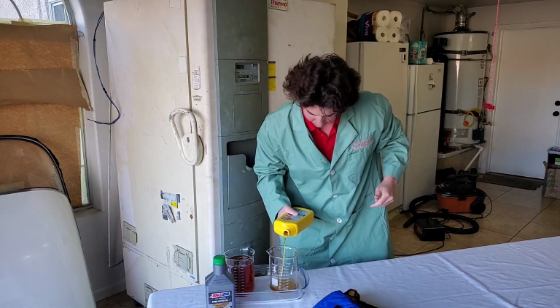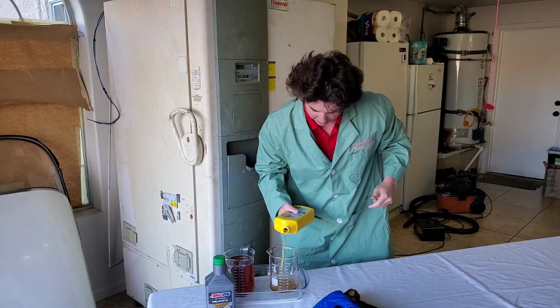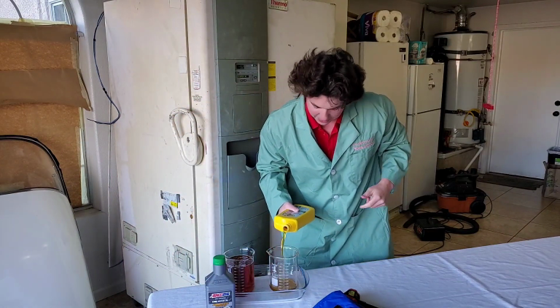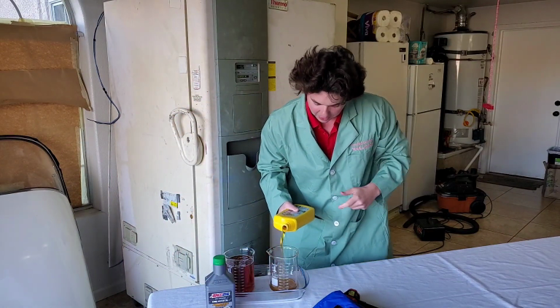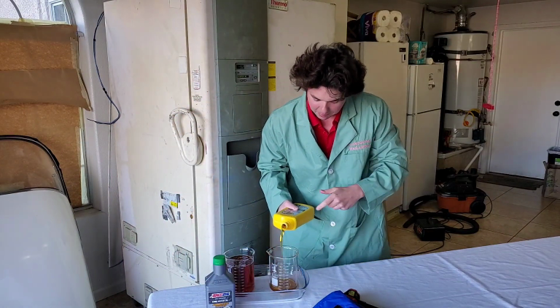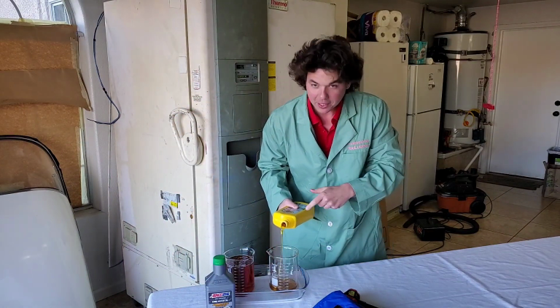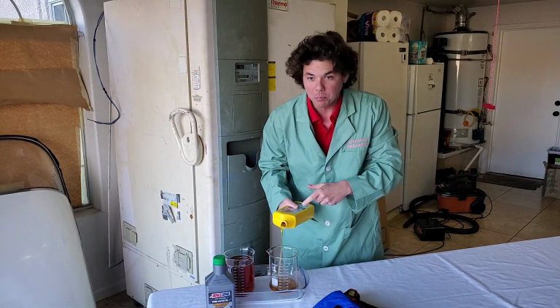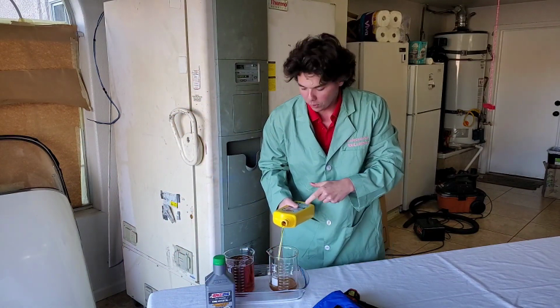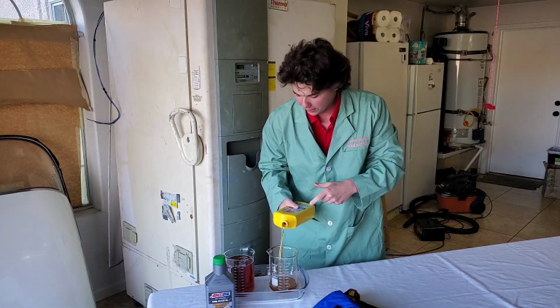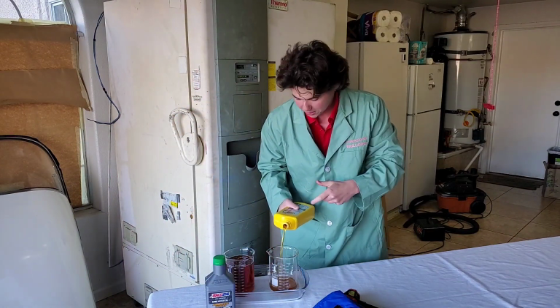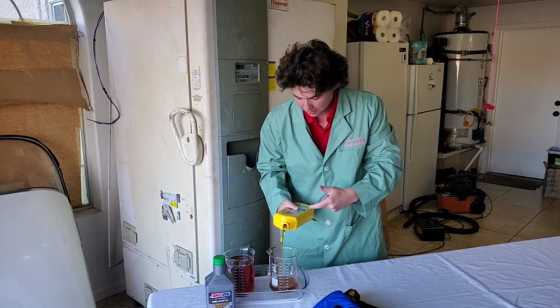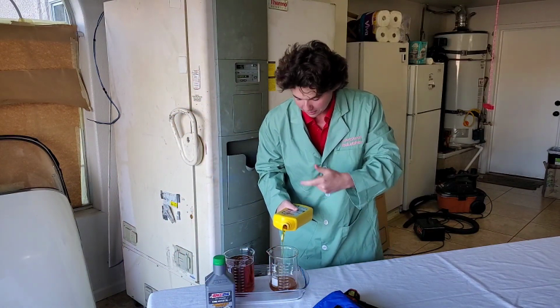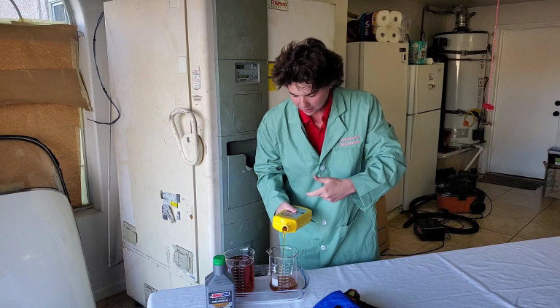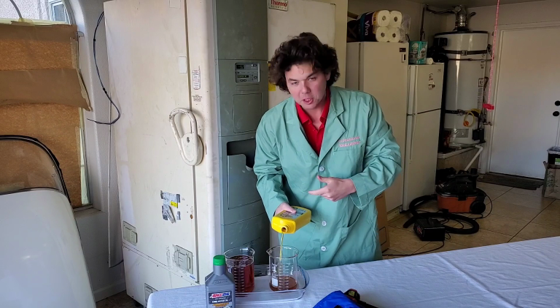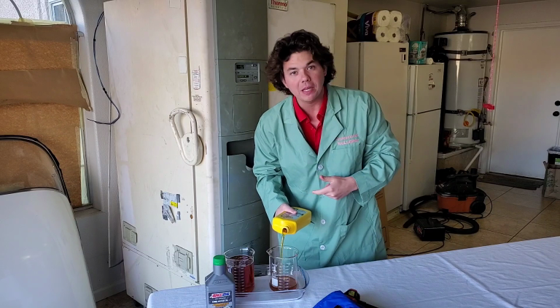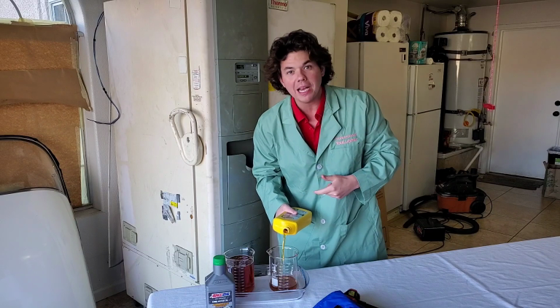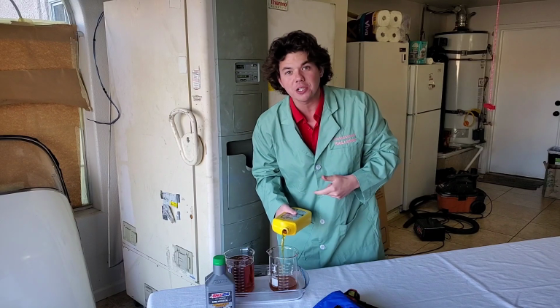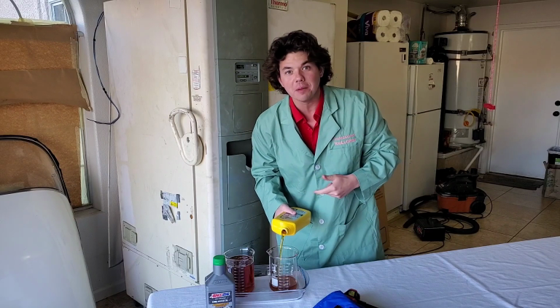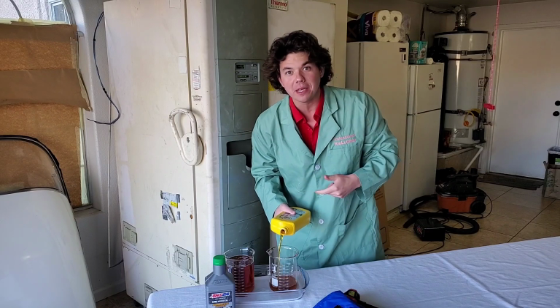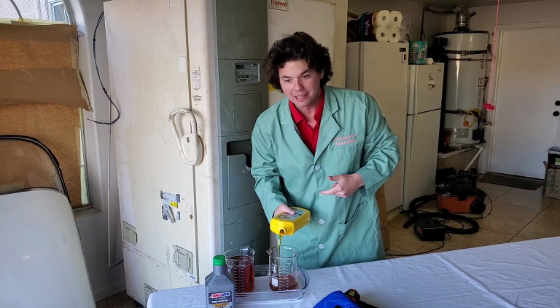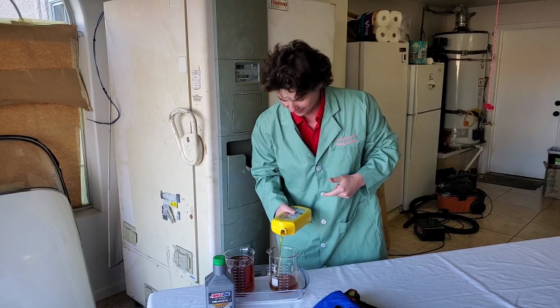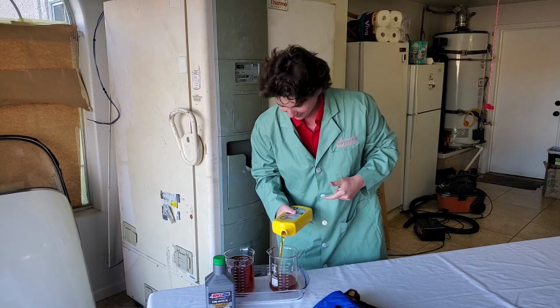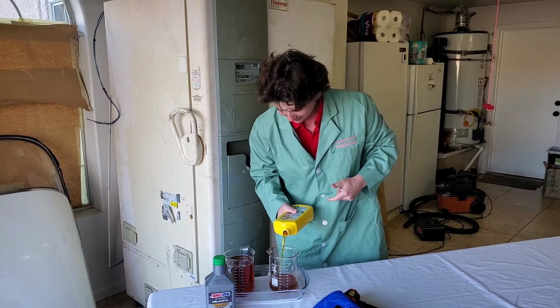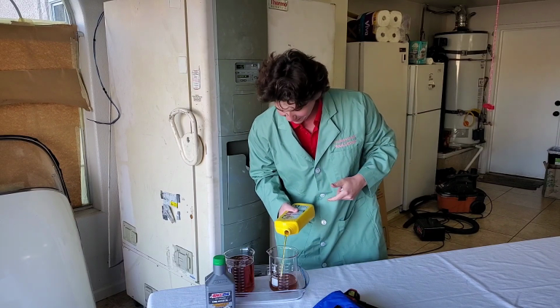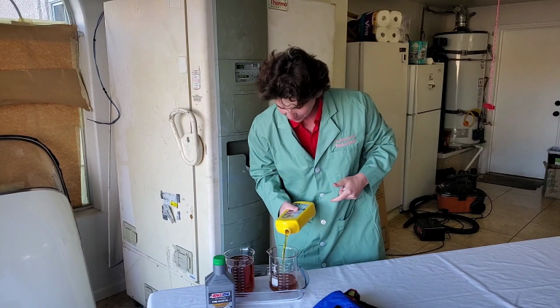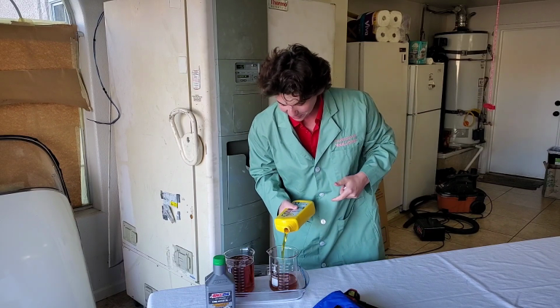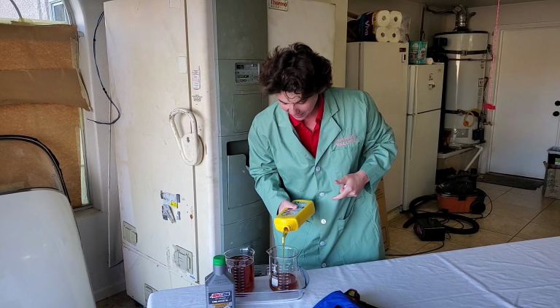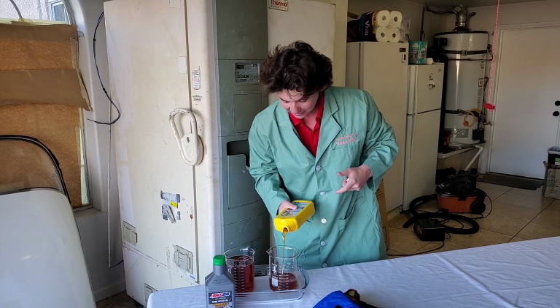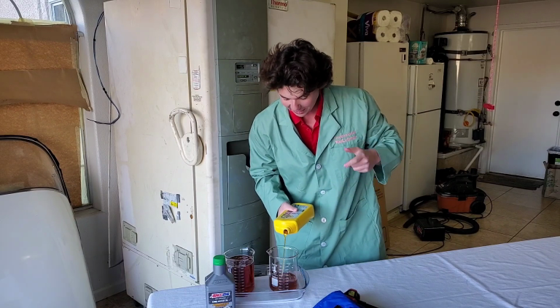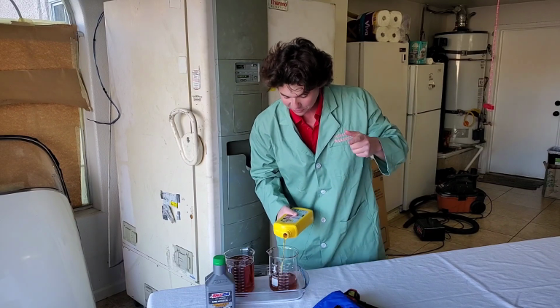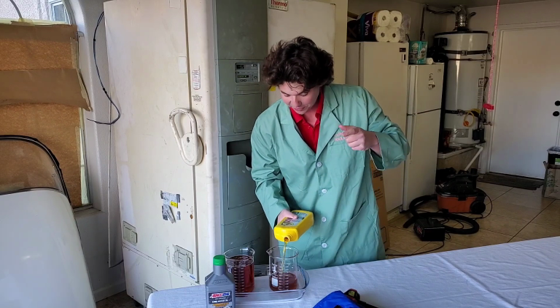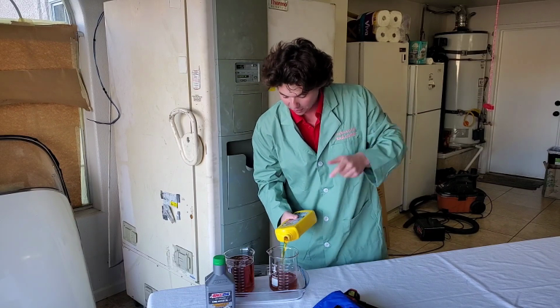Last time I poured this, it splashed on me — you'll see that in the last video.